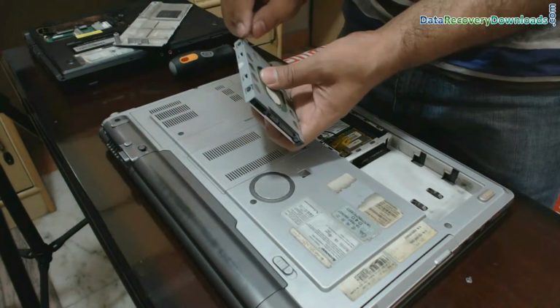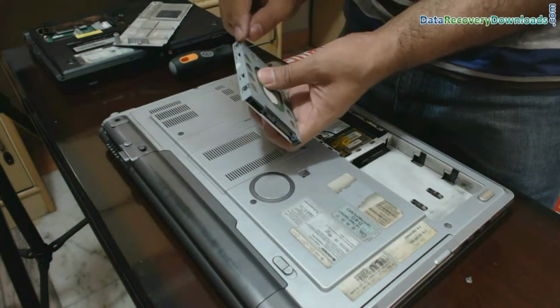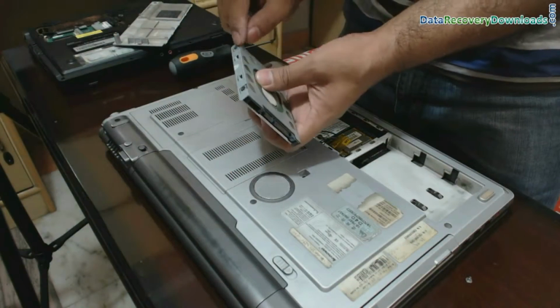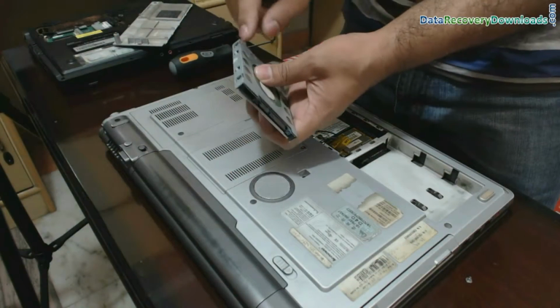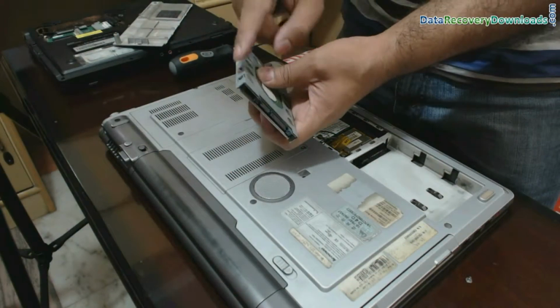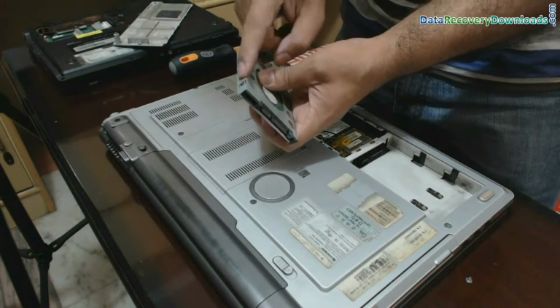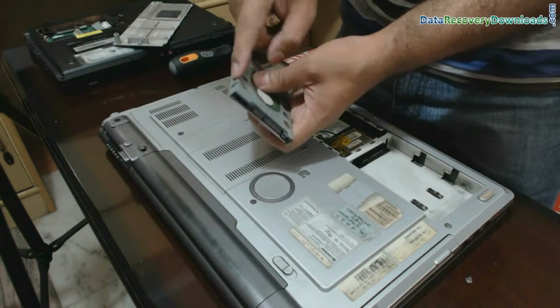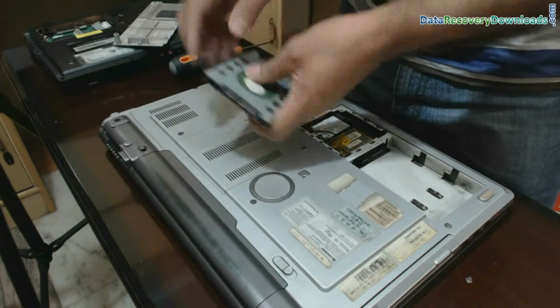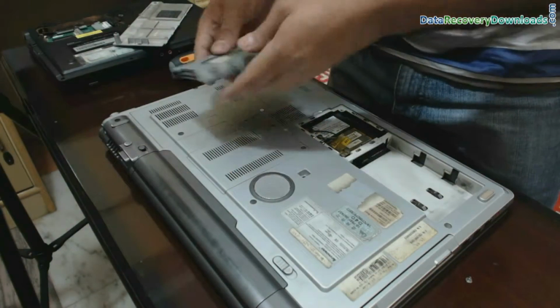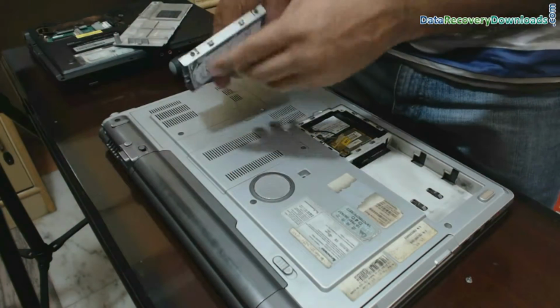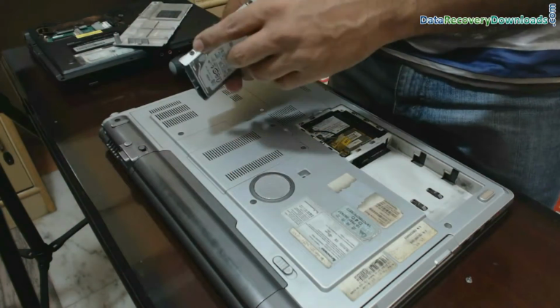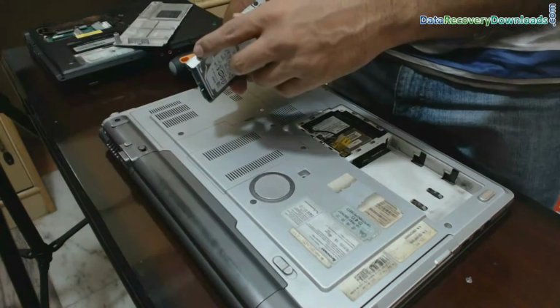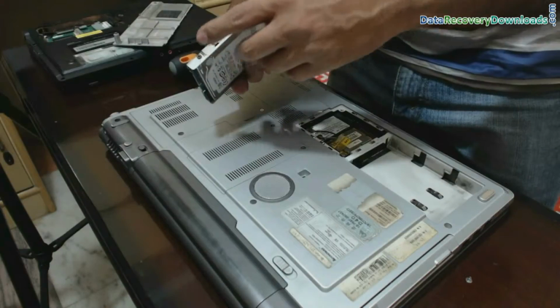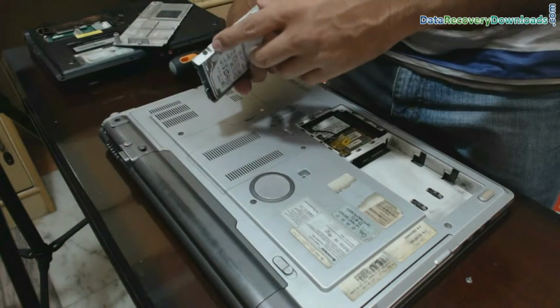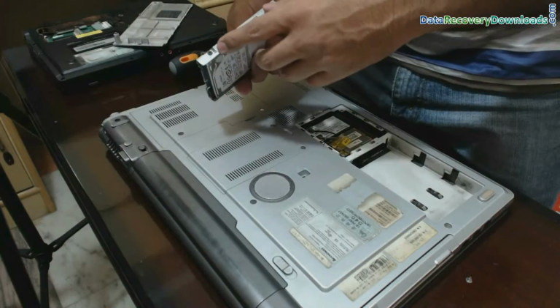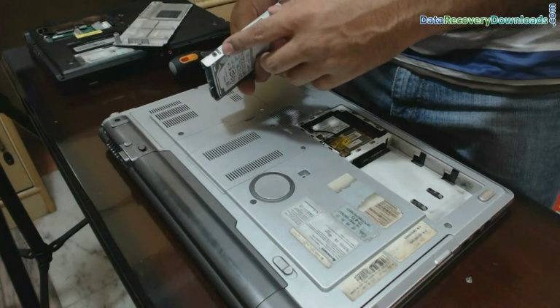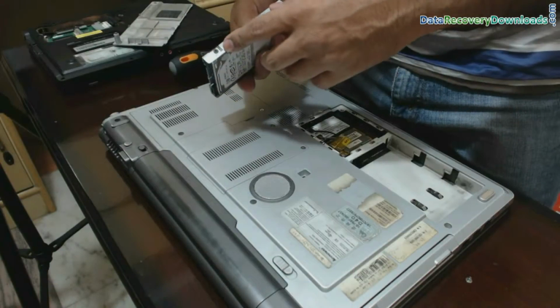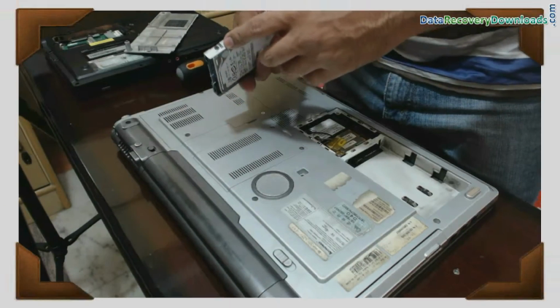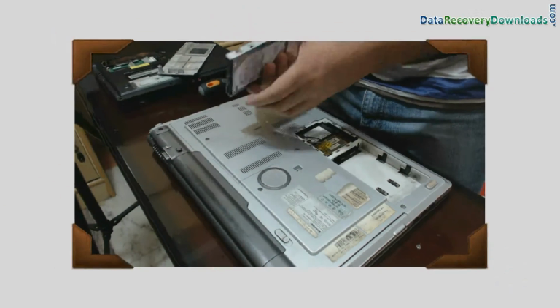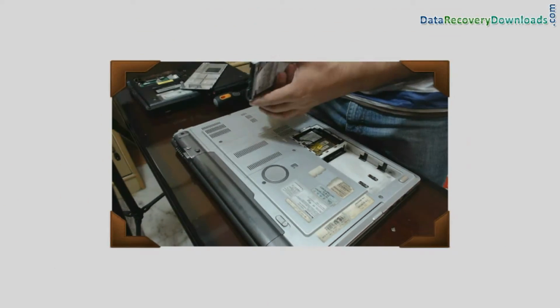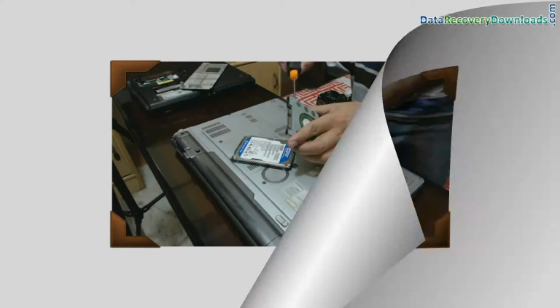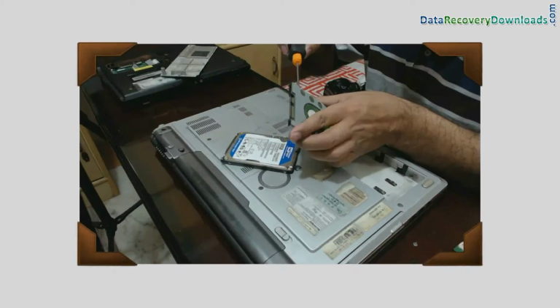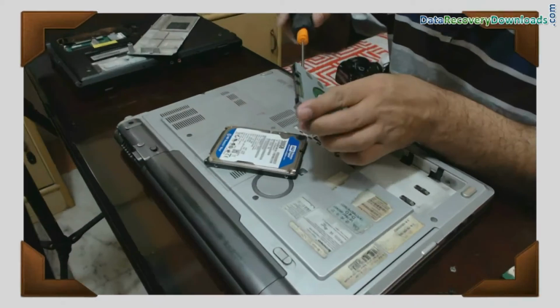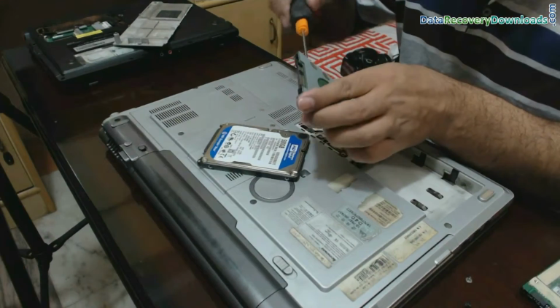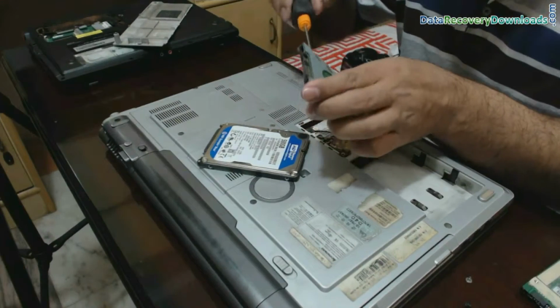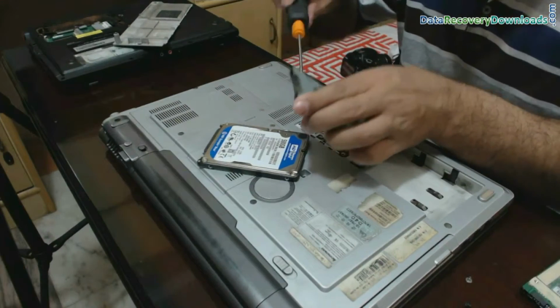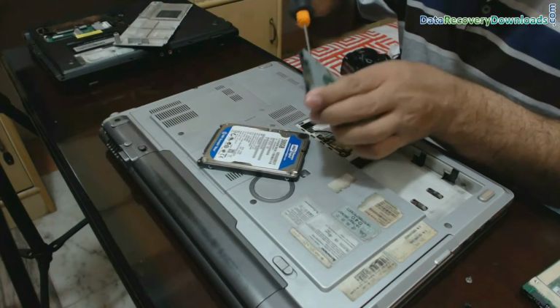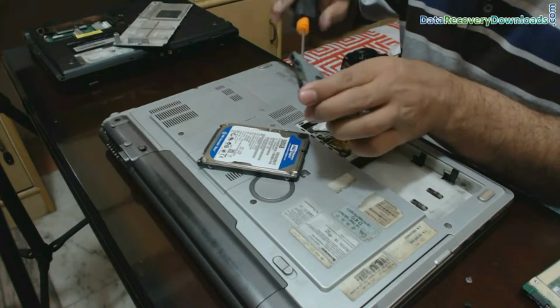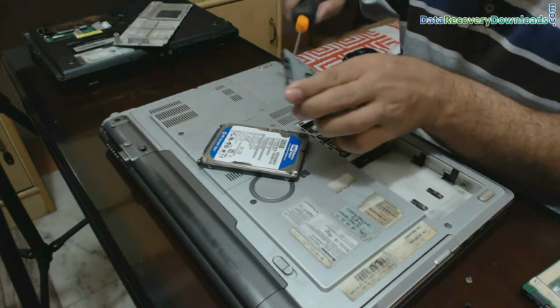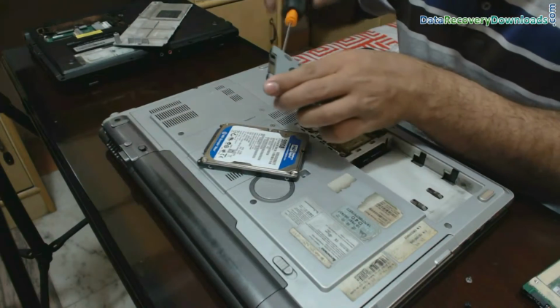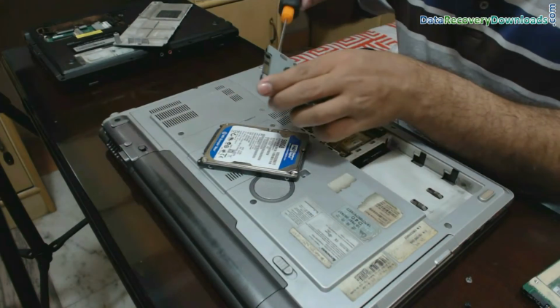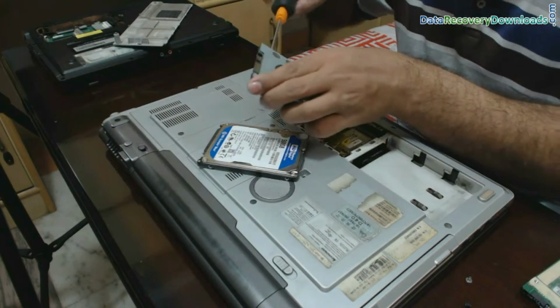Now remove the supporting cover from the hard drive by opening the screws.